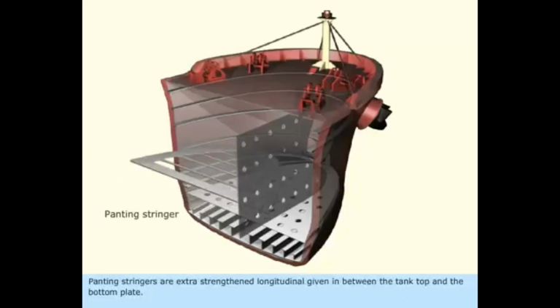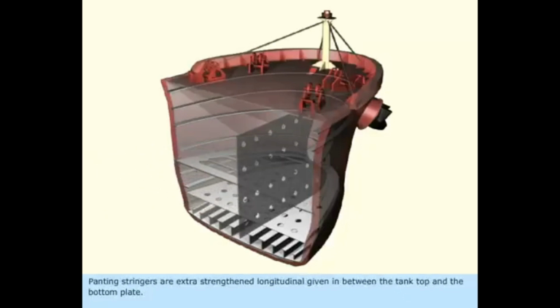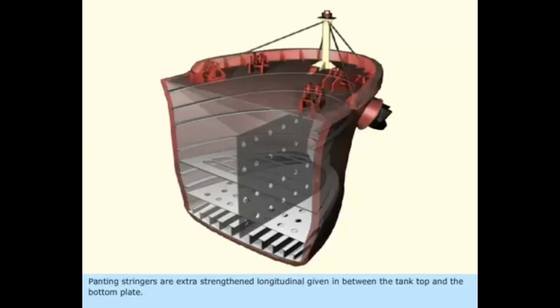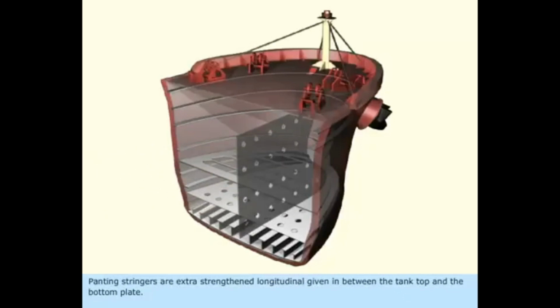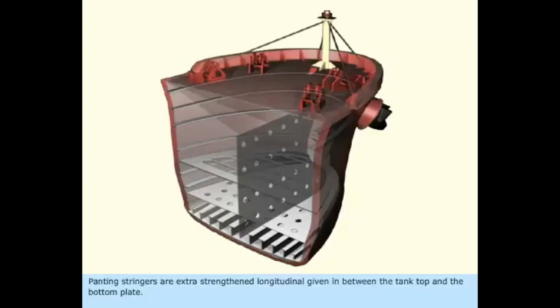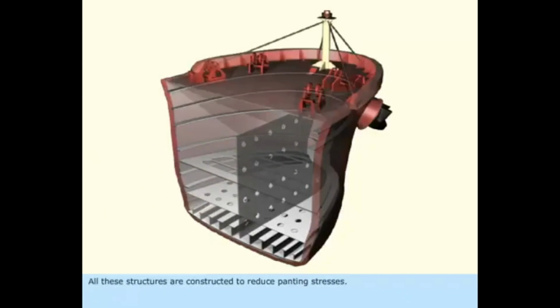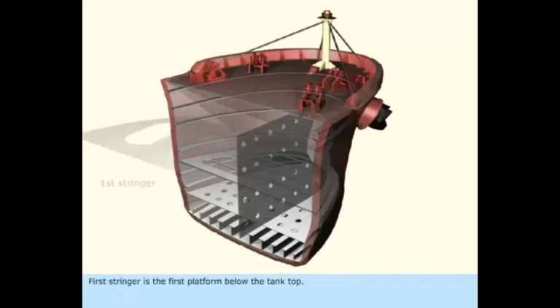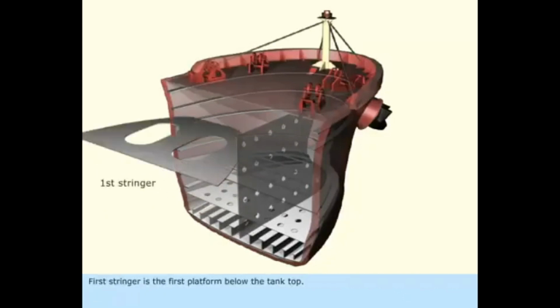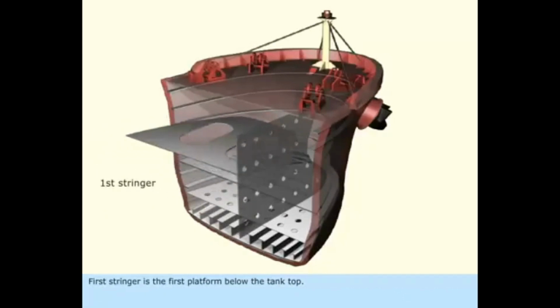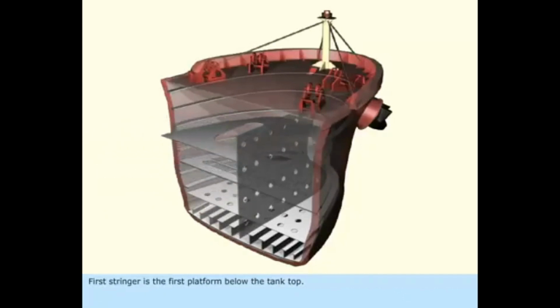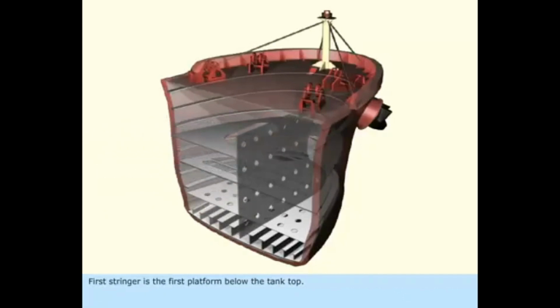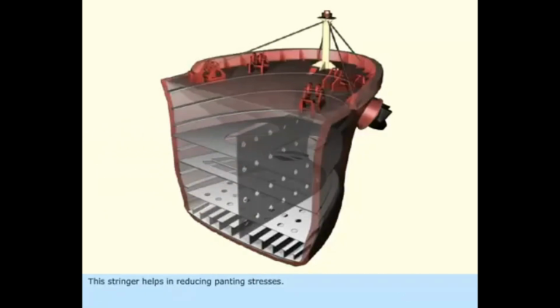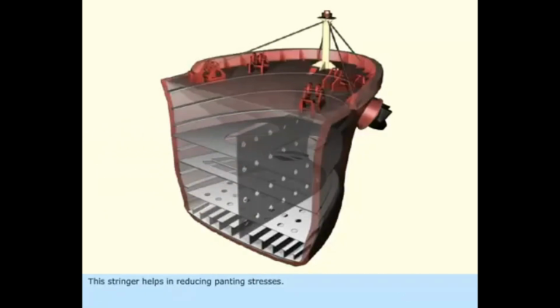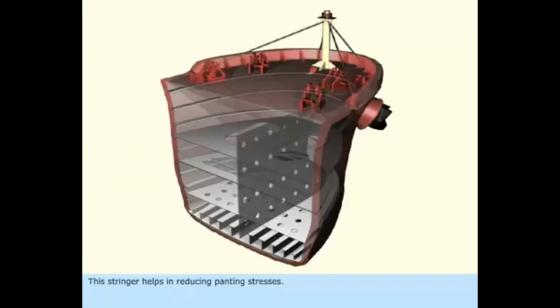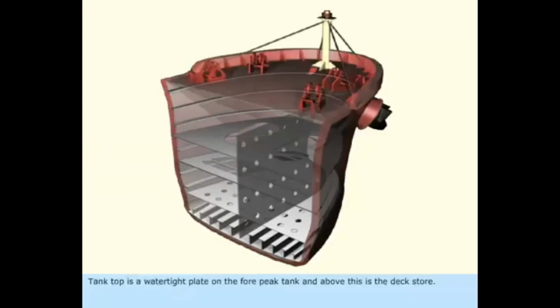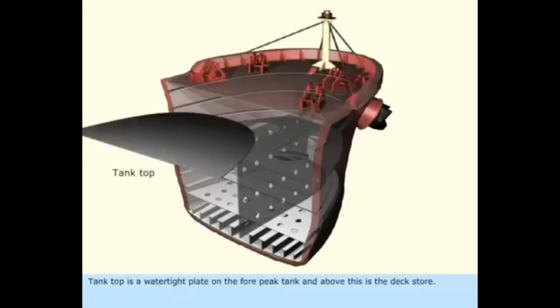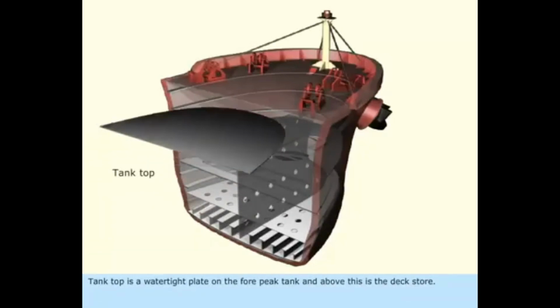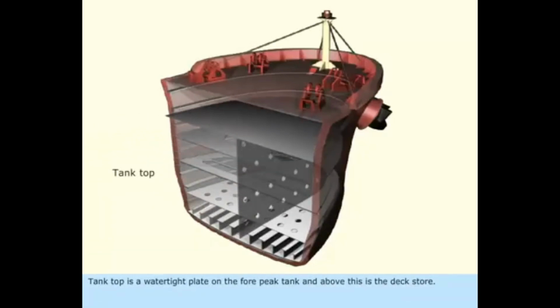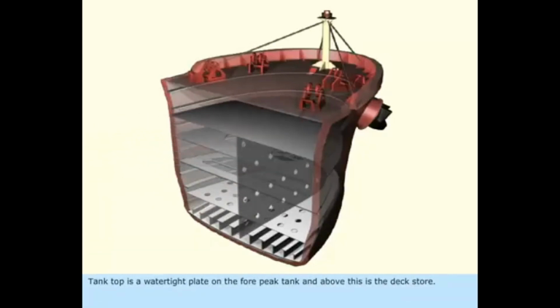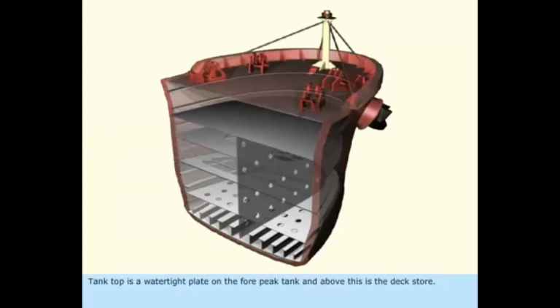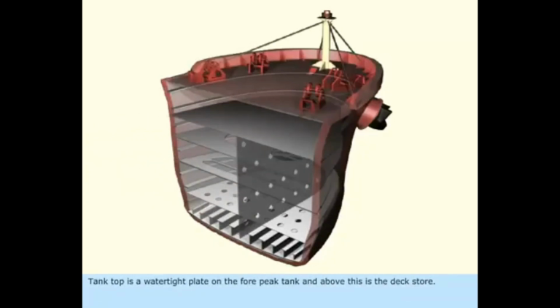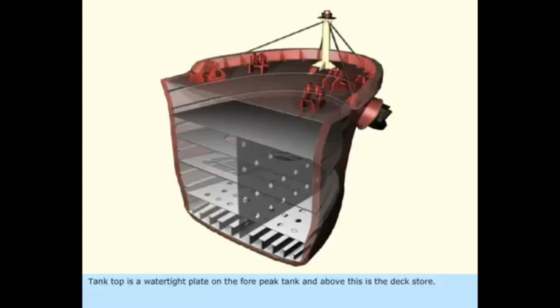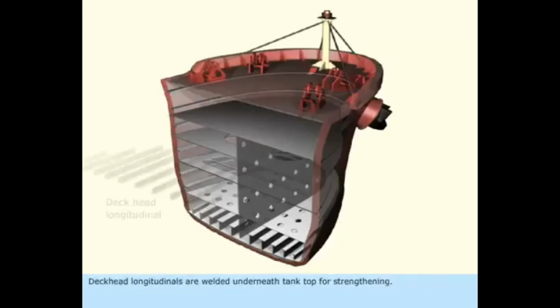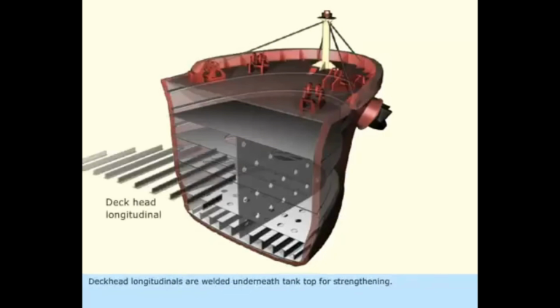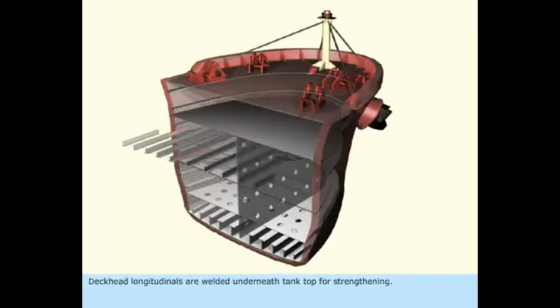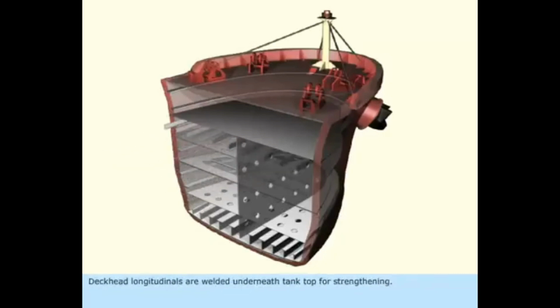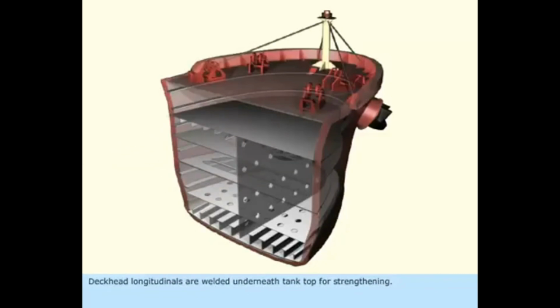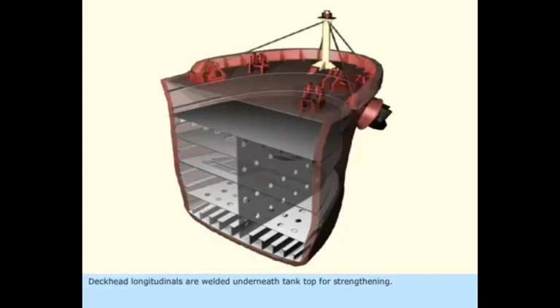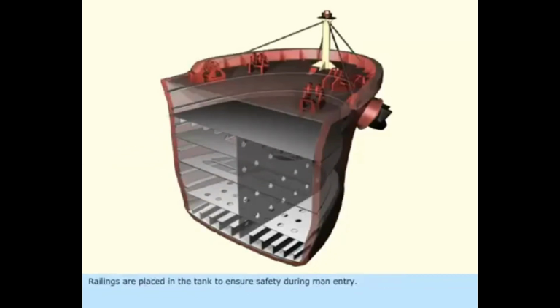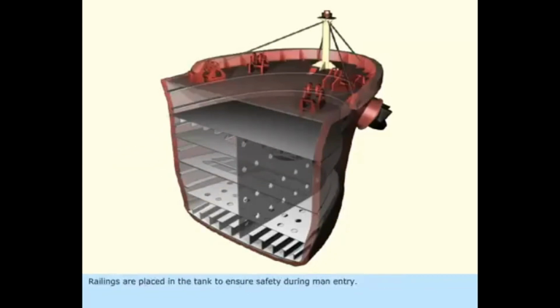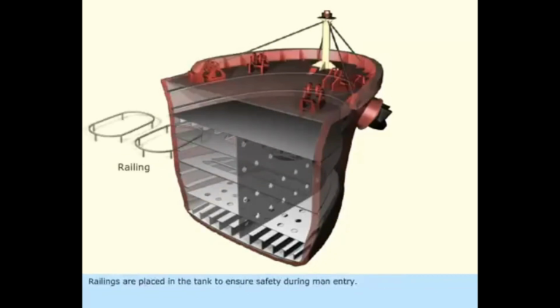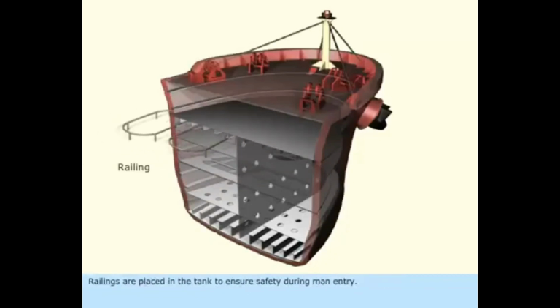In this animation, this is how most ships are designed — showing the build of a ship's forepeak tank.